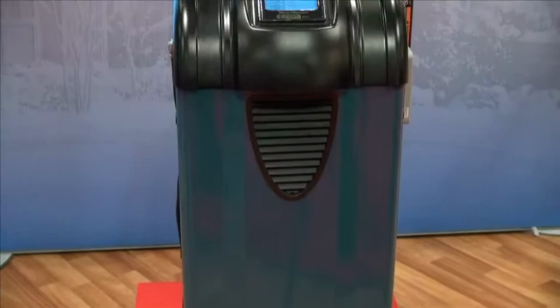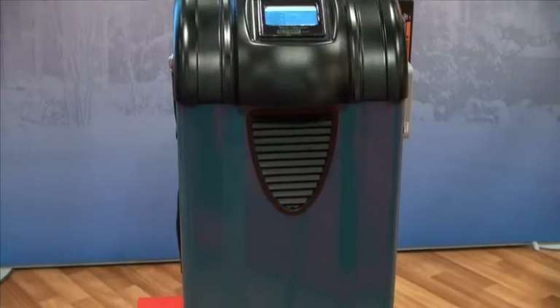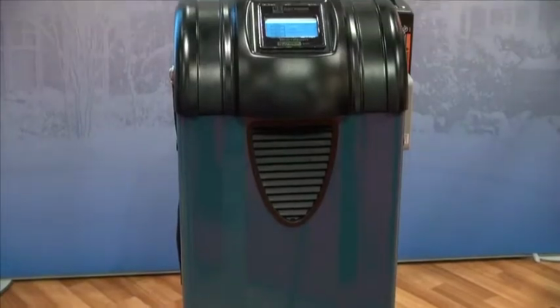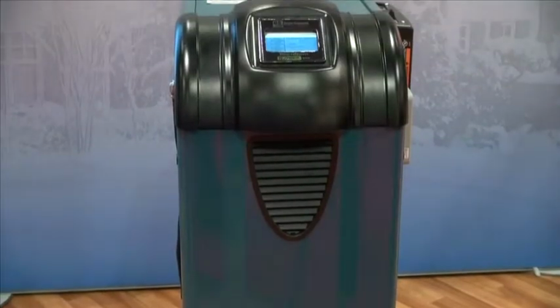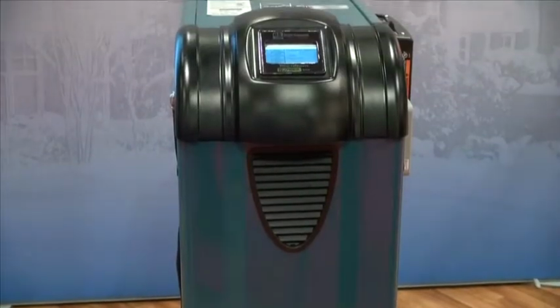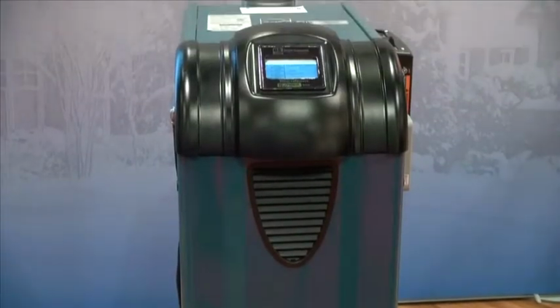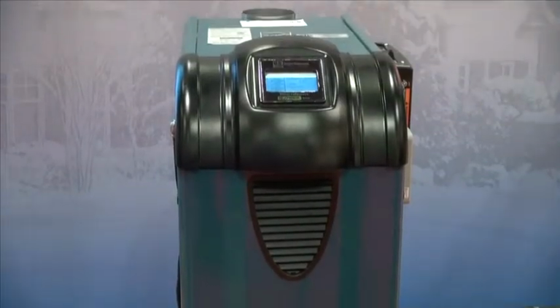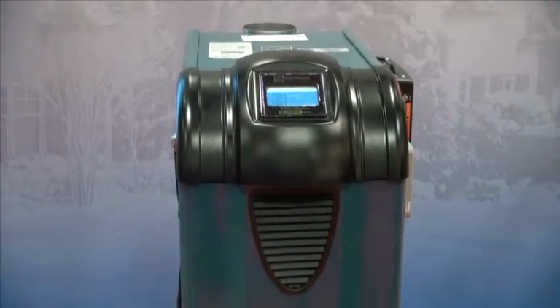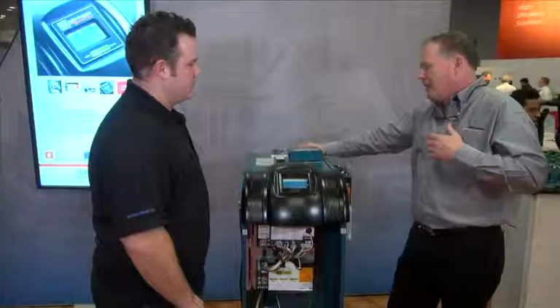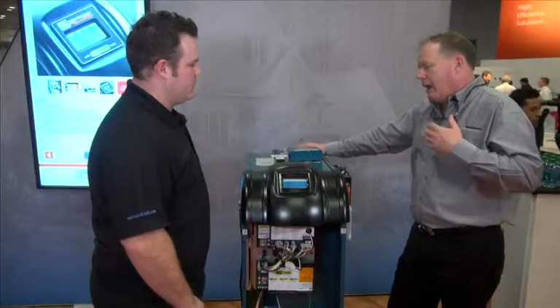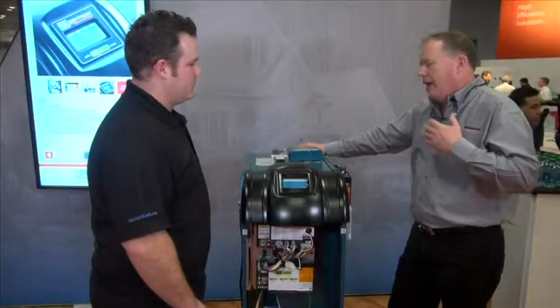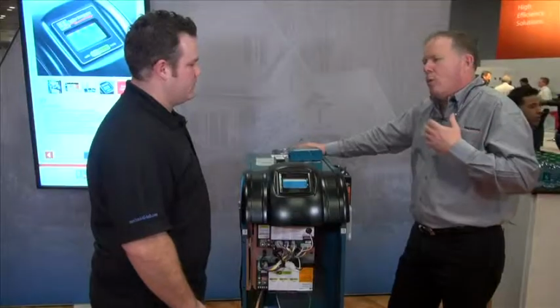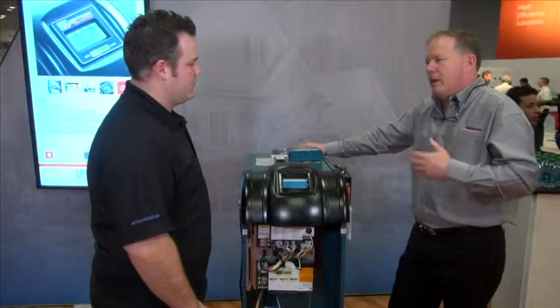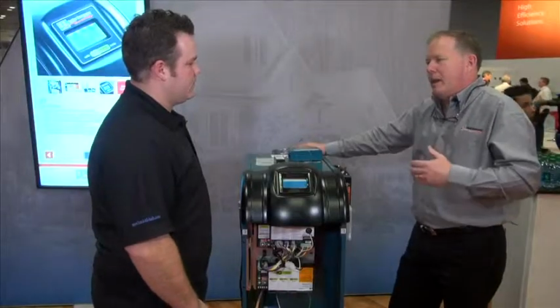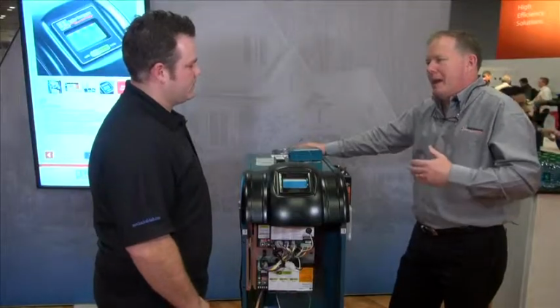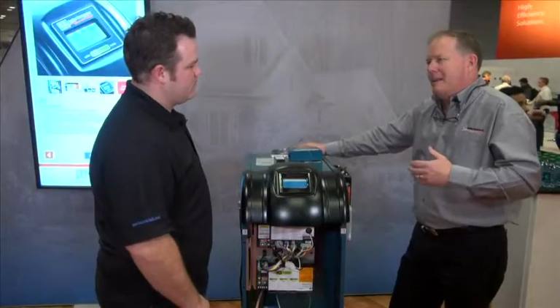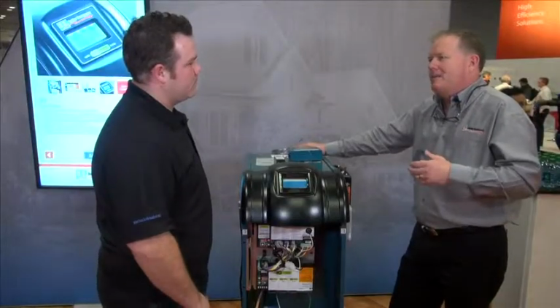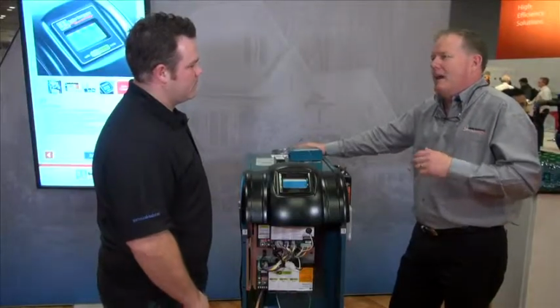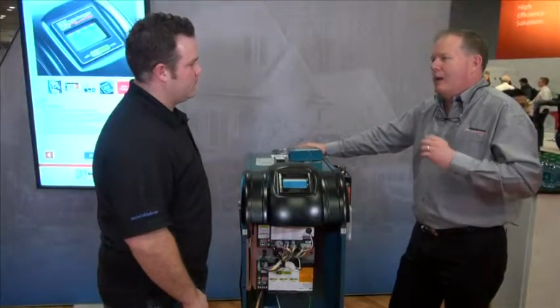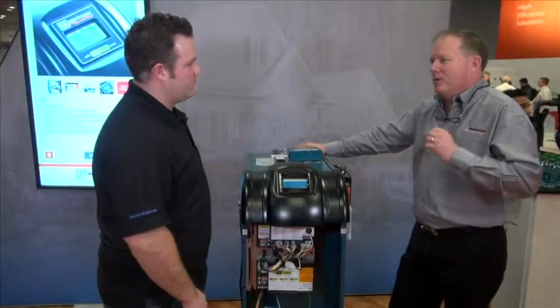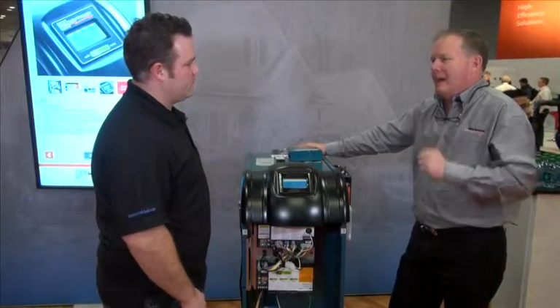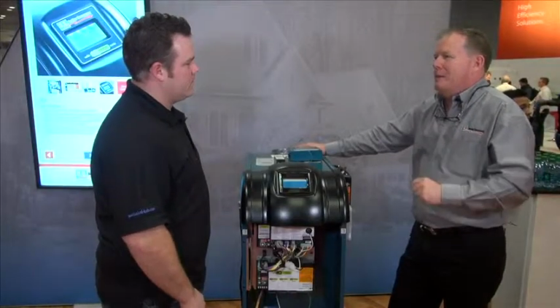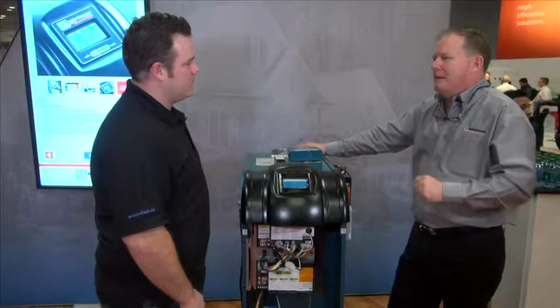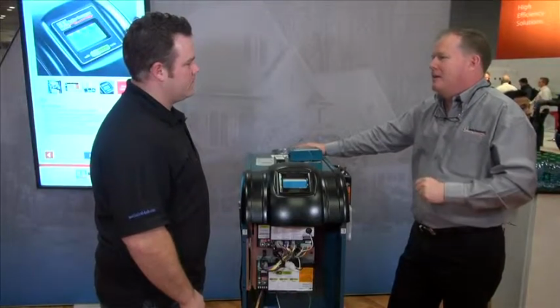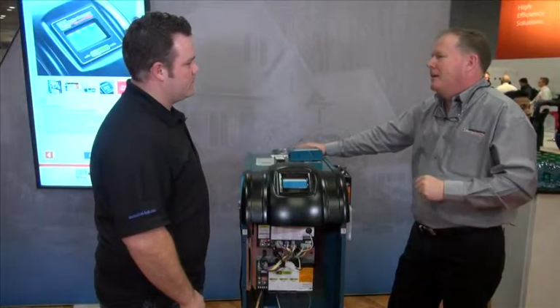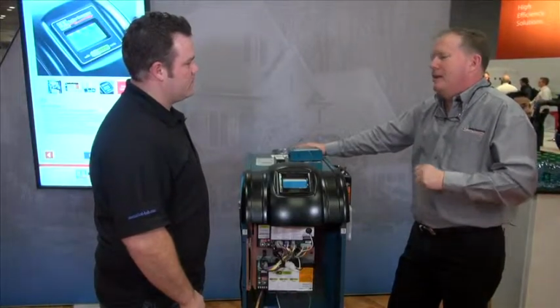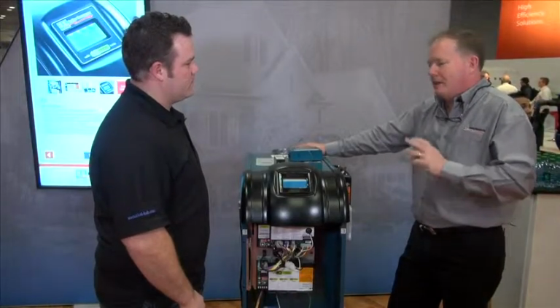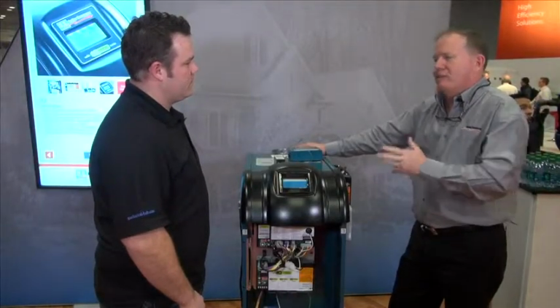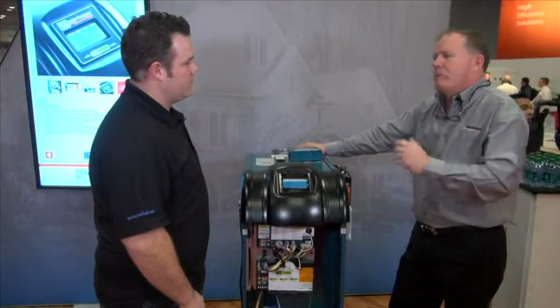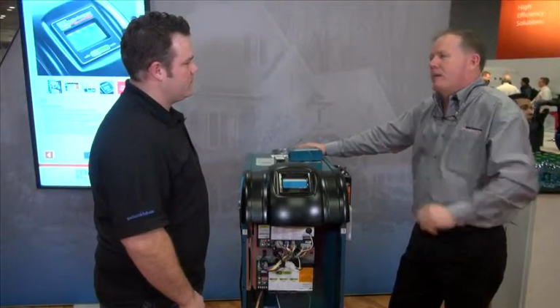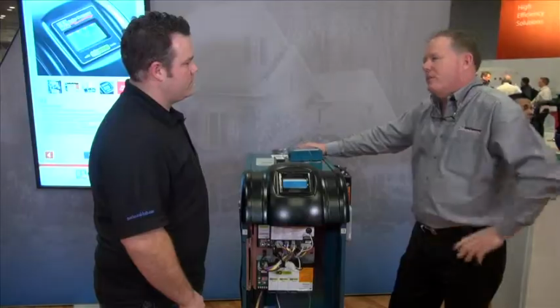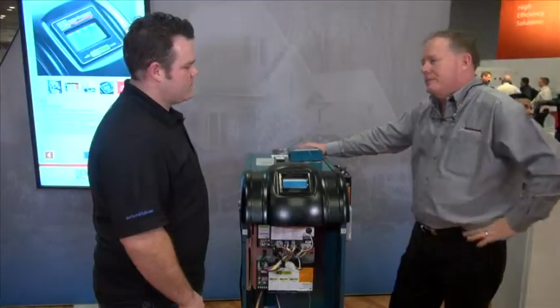When the consumer says they don't want a lot of maintenance and they want reliability, this is the product for them.